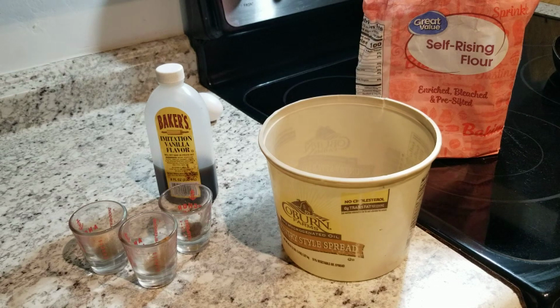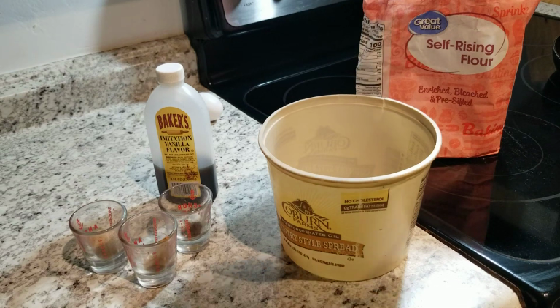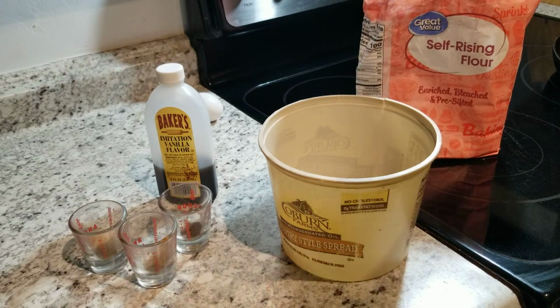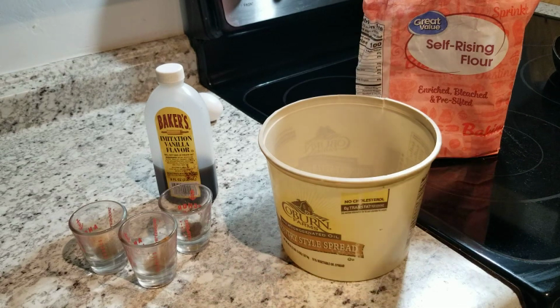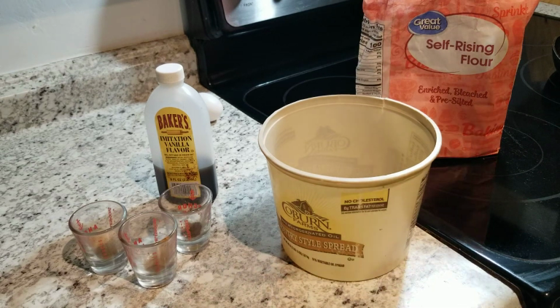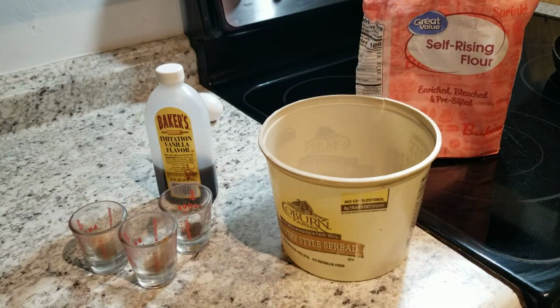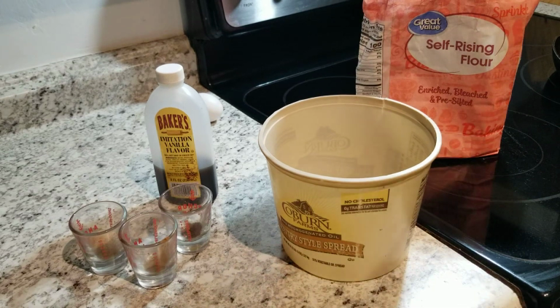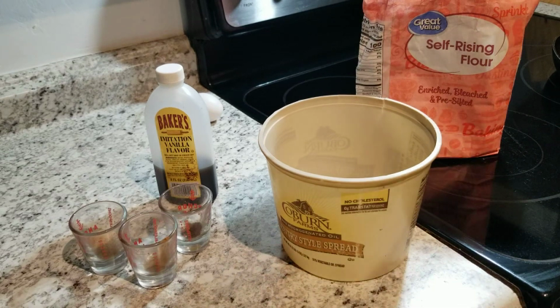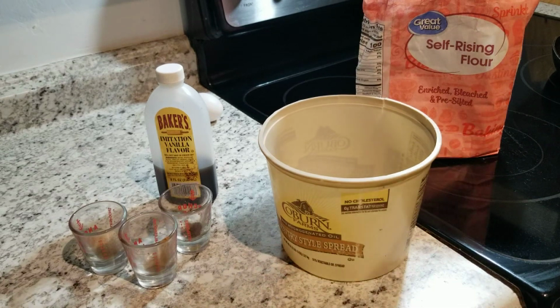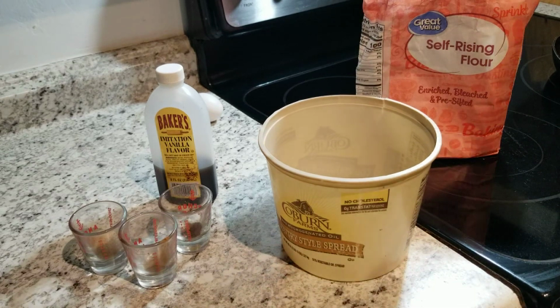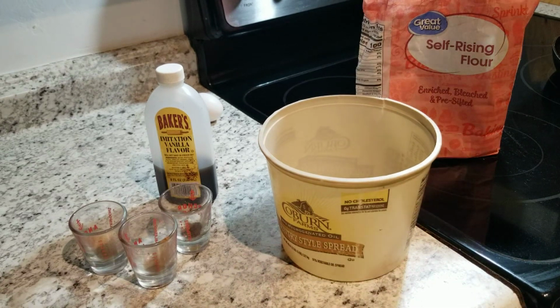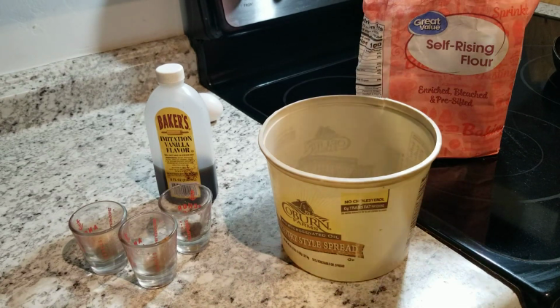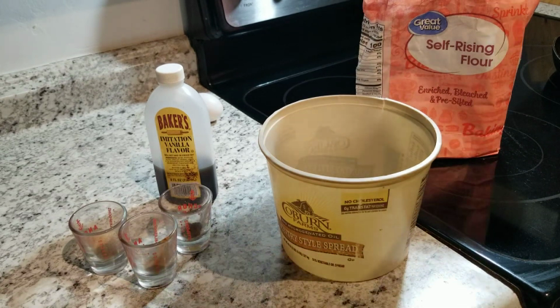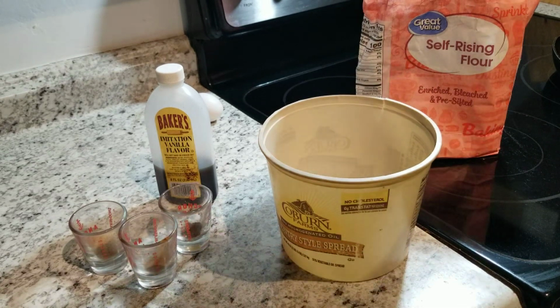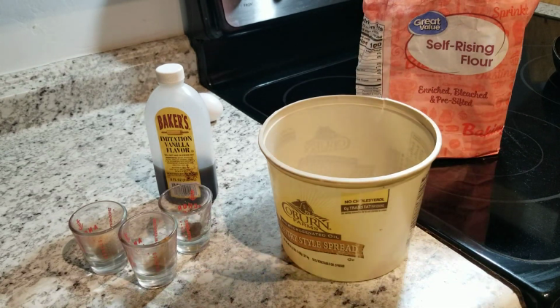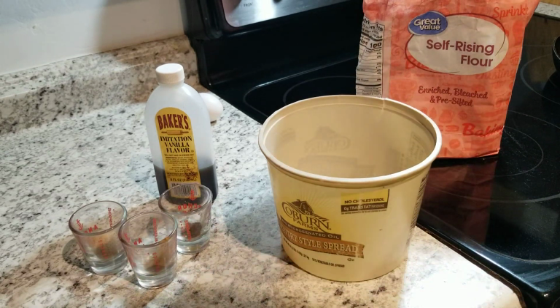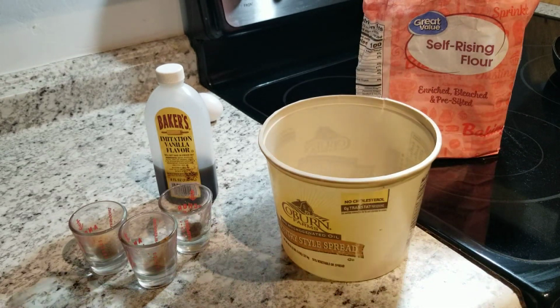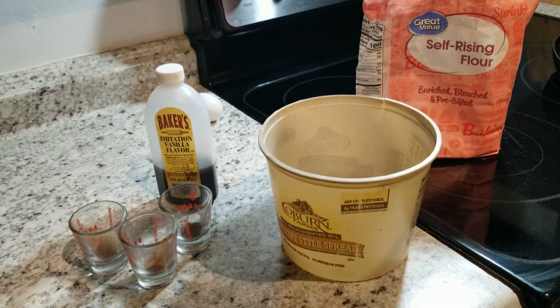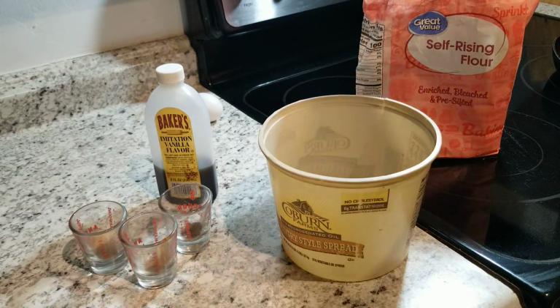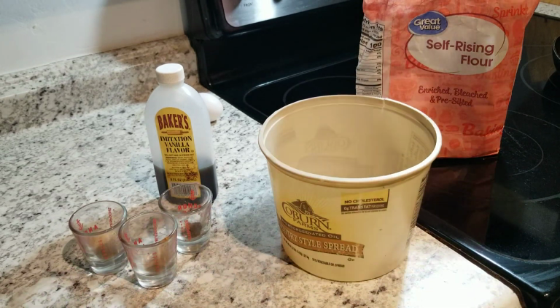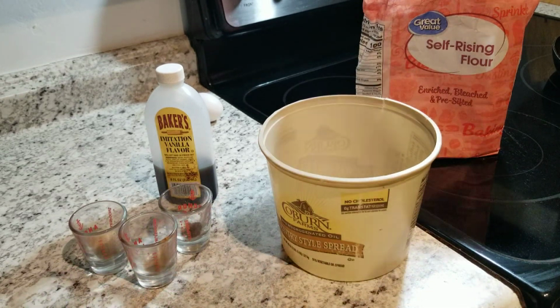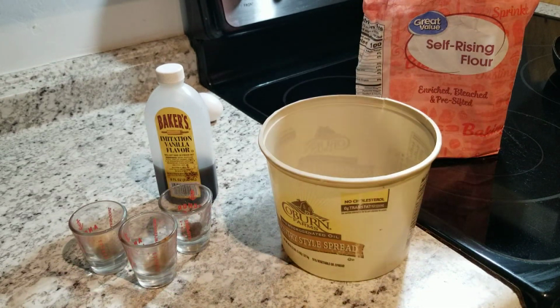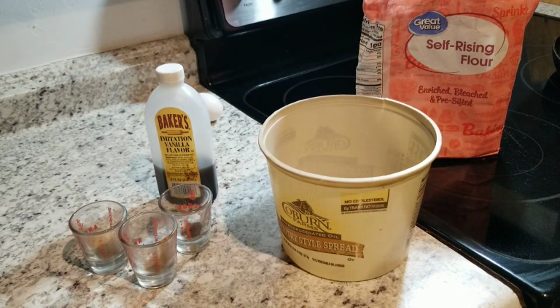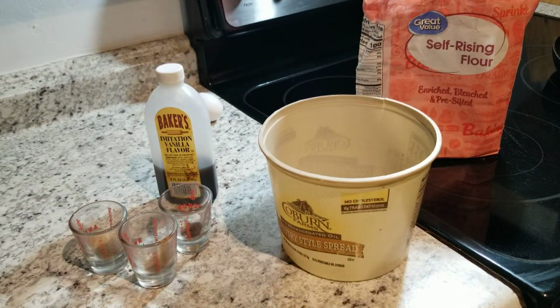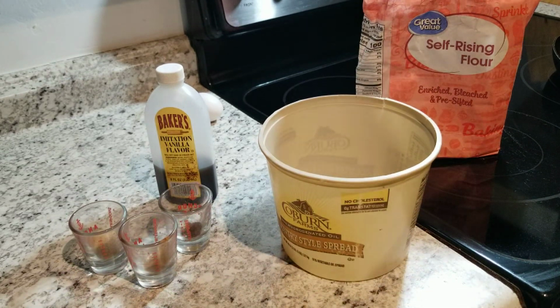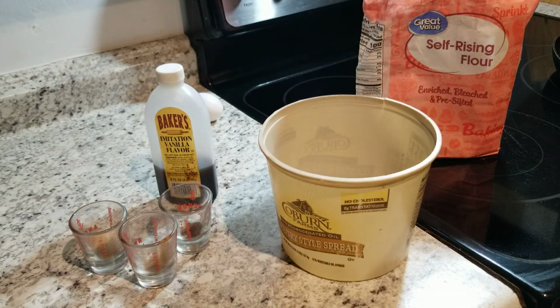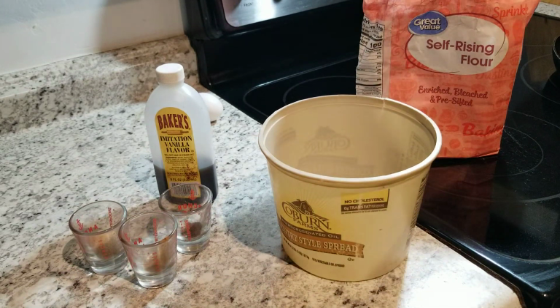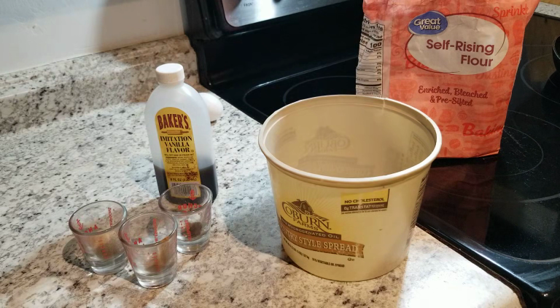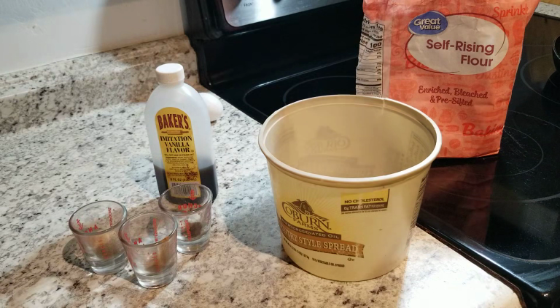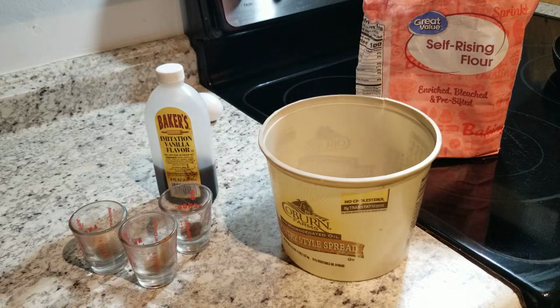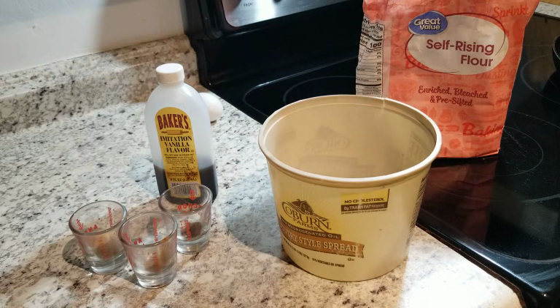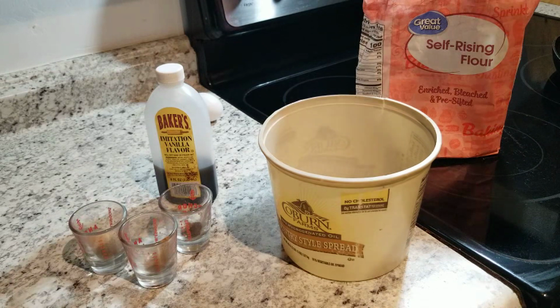Gentlemen, this is Tyrone Sutton cooking back at you today with another video. What we're going to be doing here, we're going to be doing some pancakes.